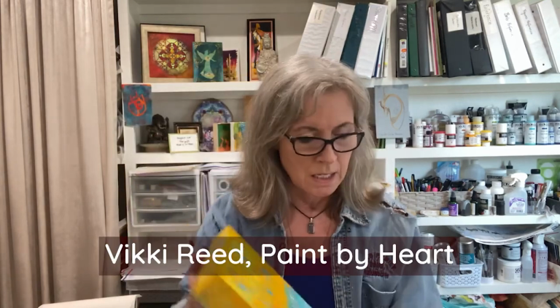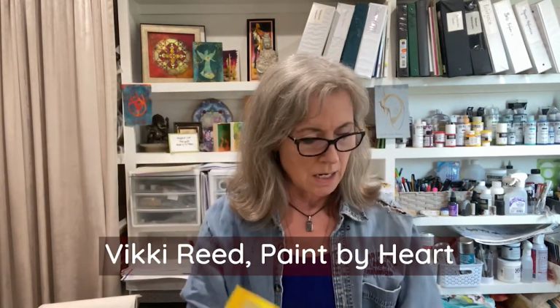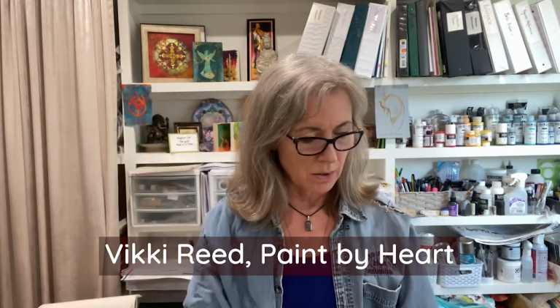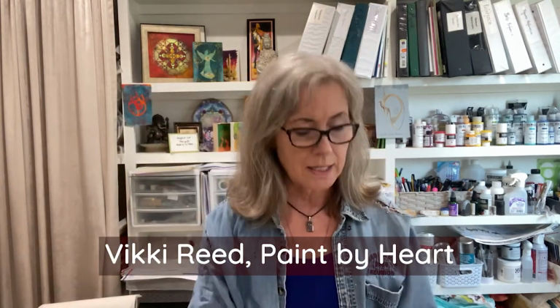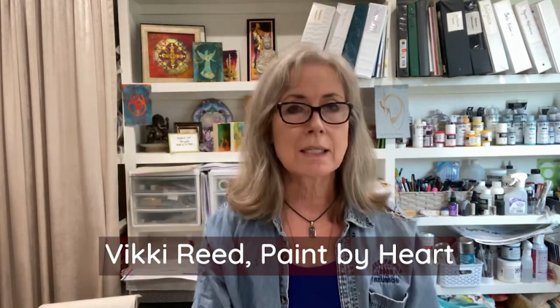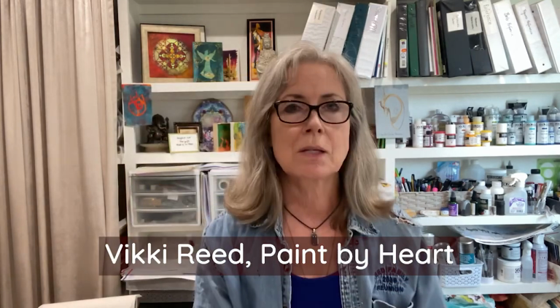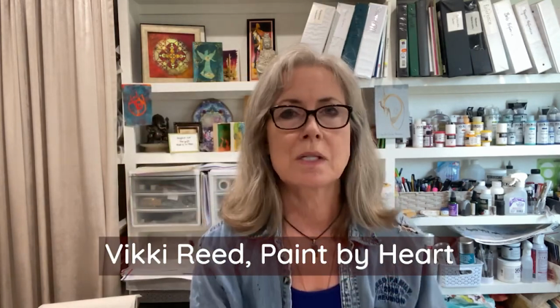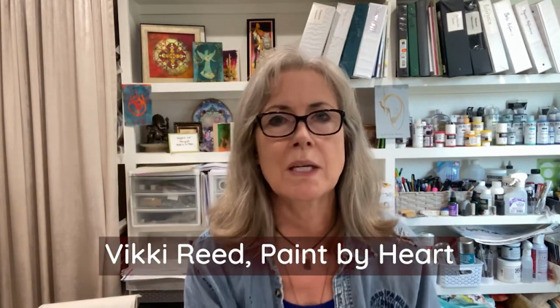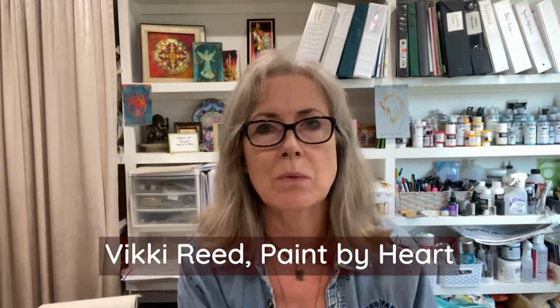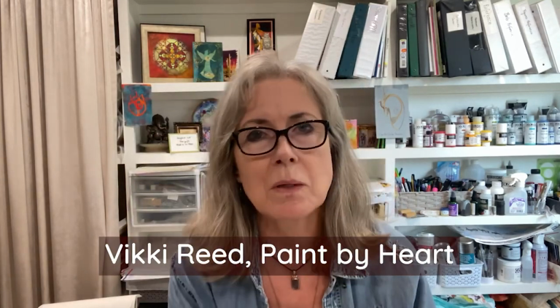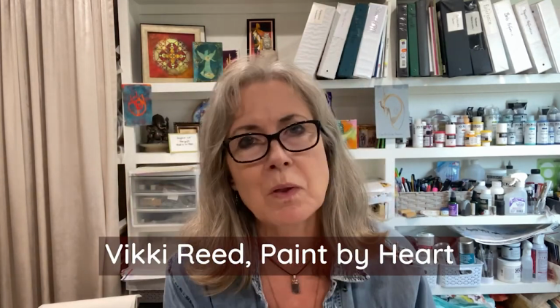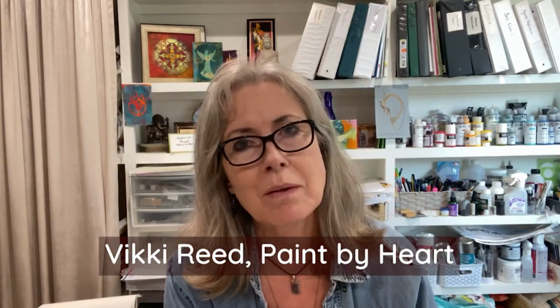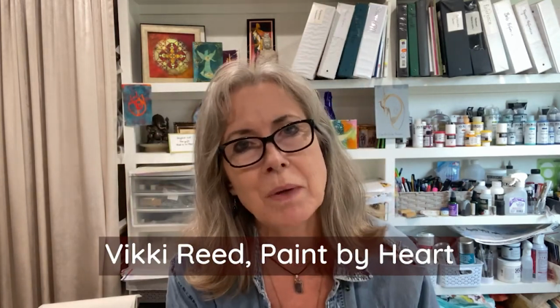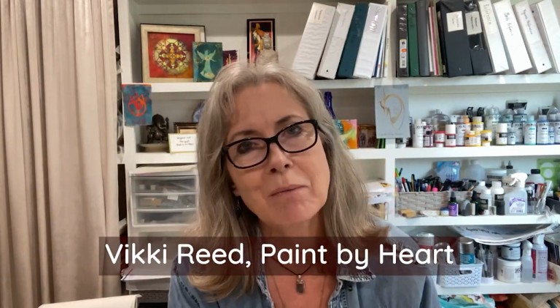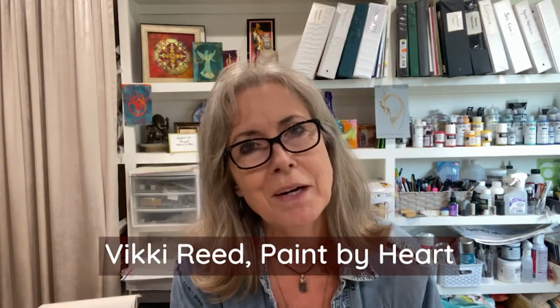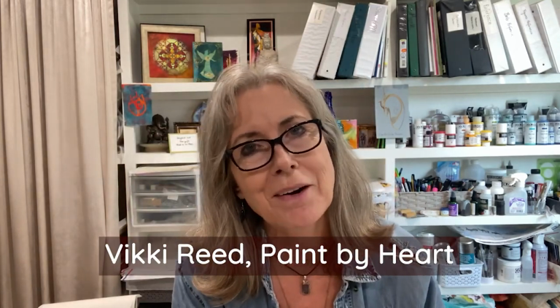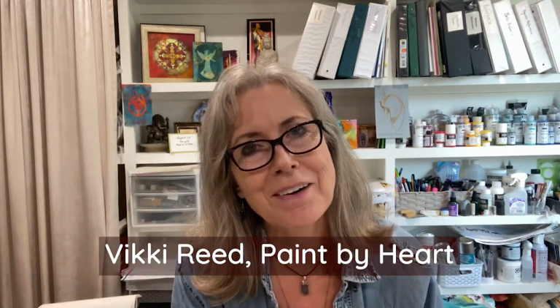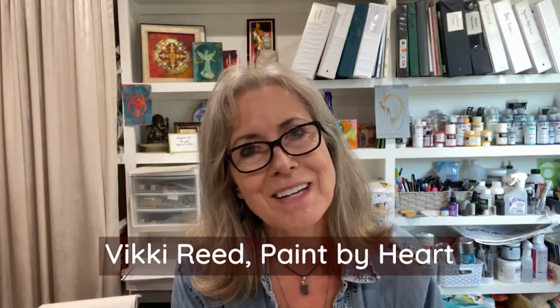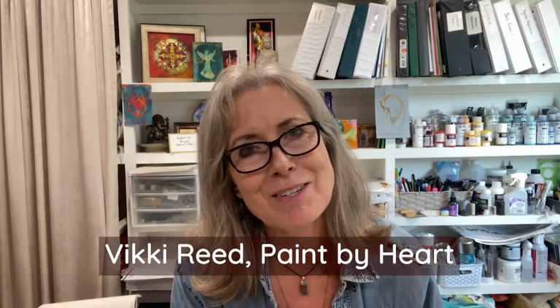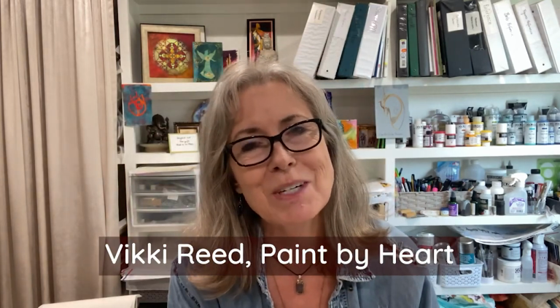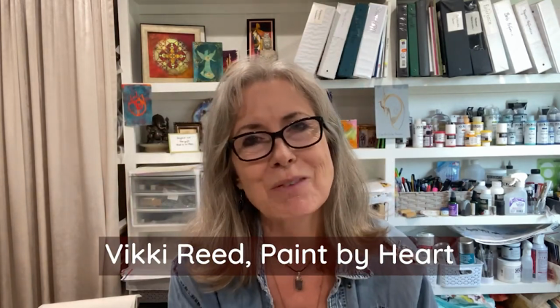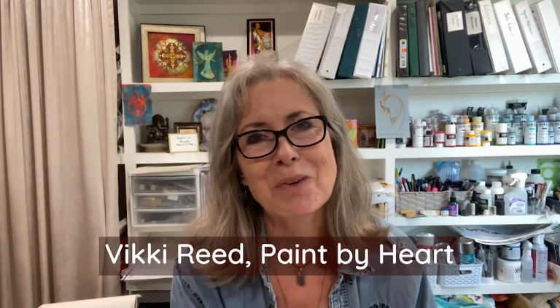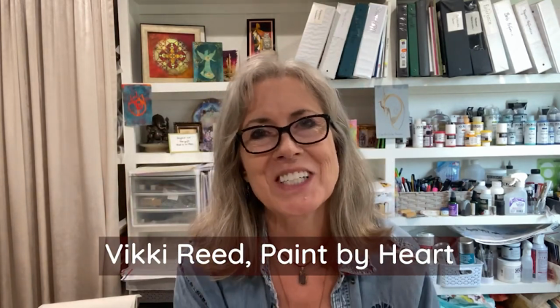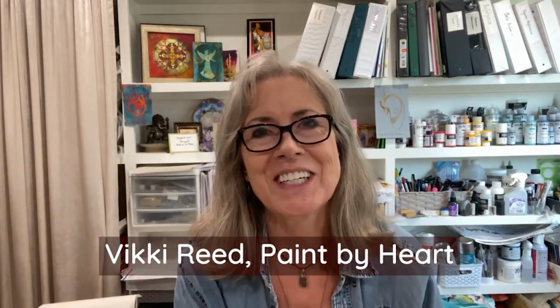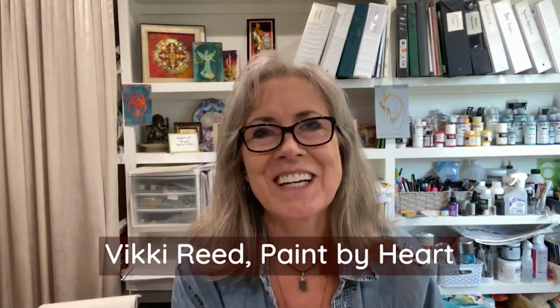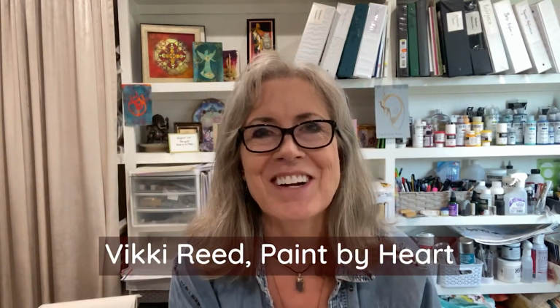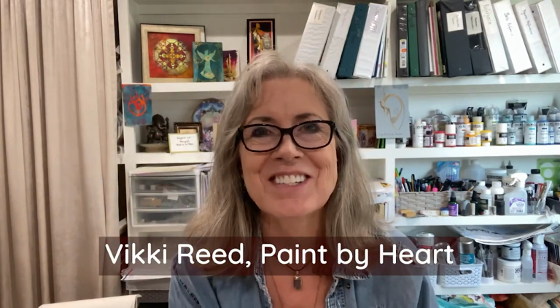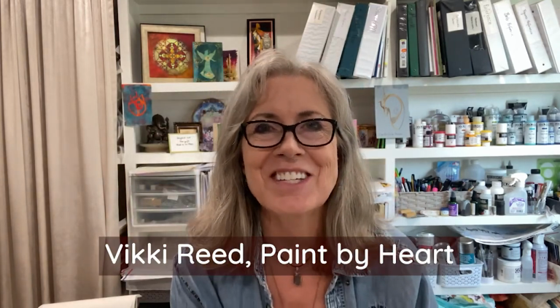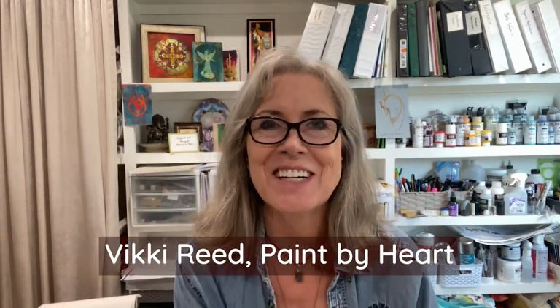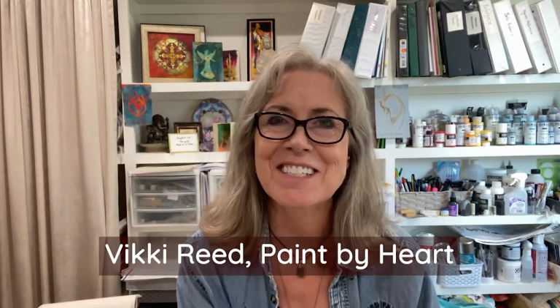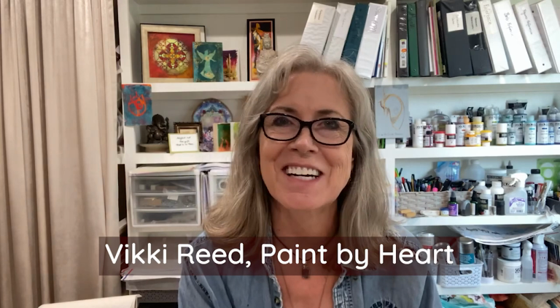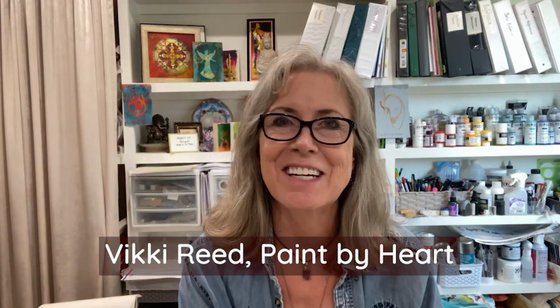All right, this is Vicki Reed with Paint by Heart. Thanks so much for watching, and I'll see you next time.